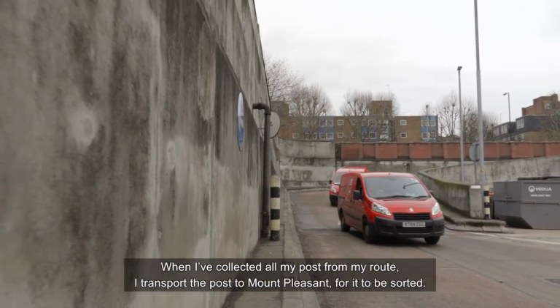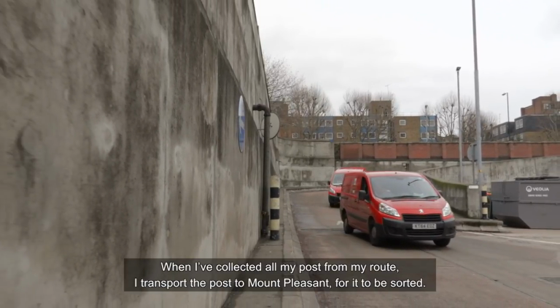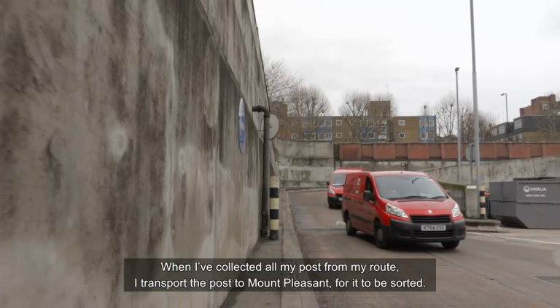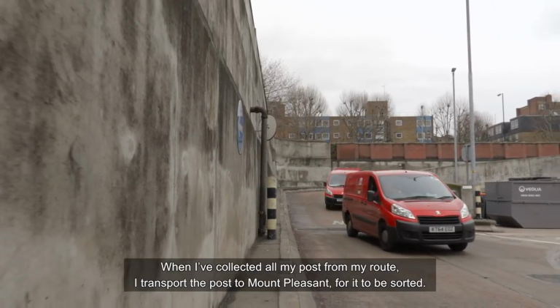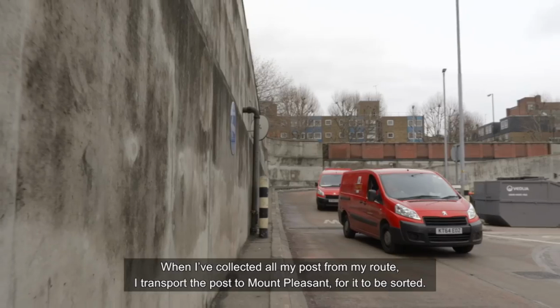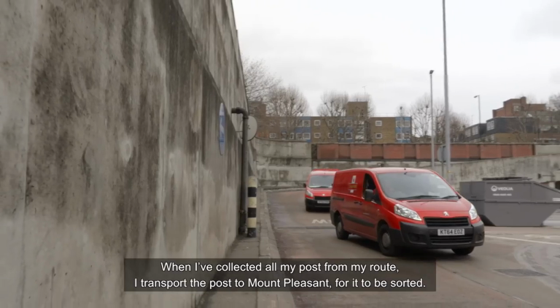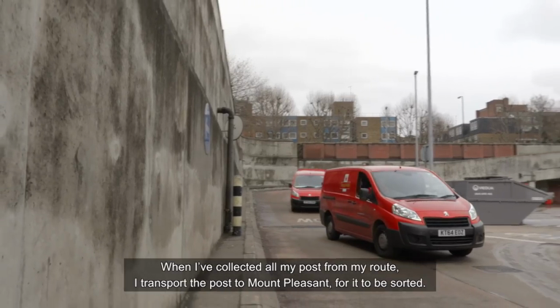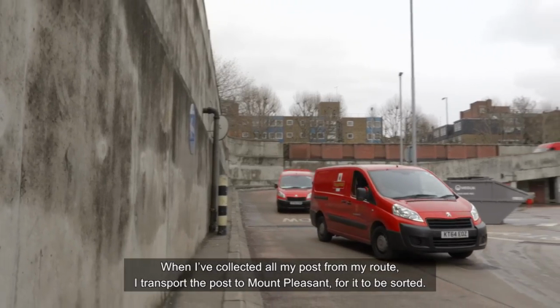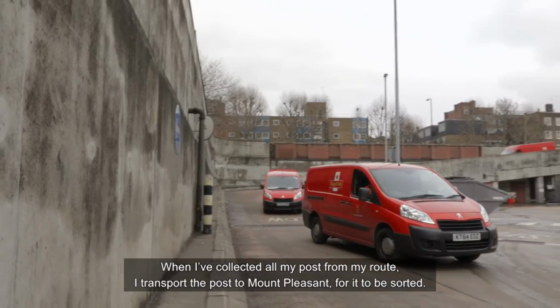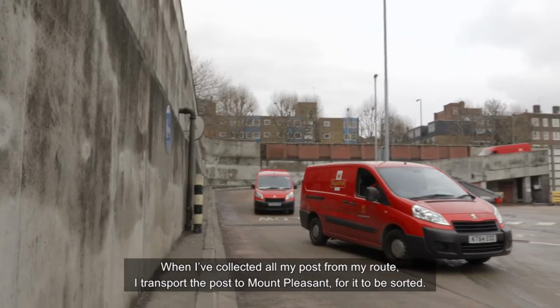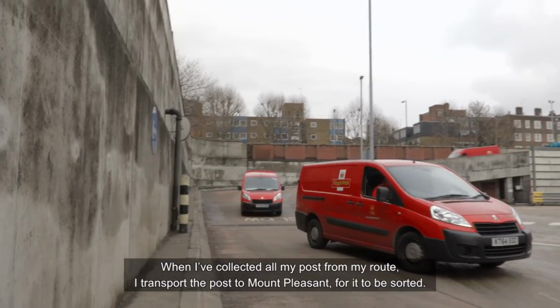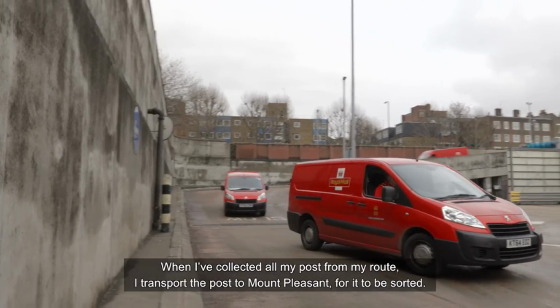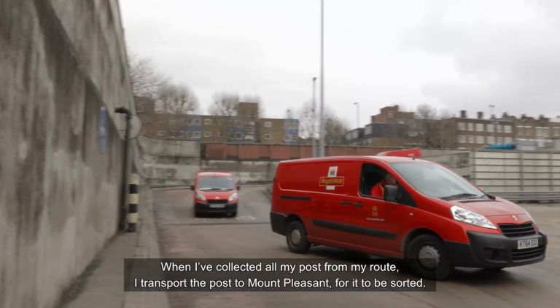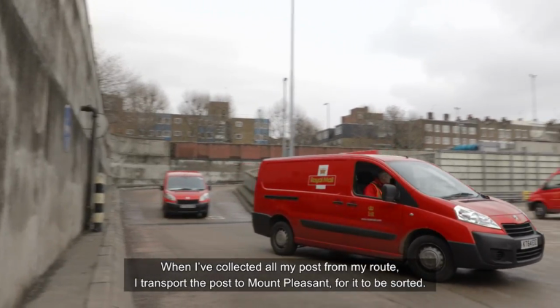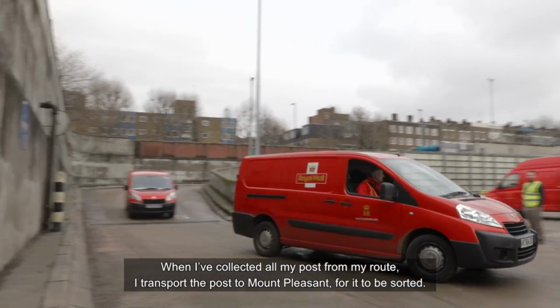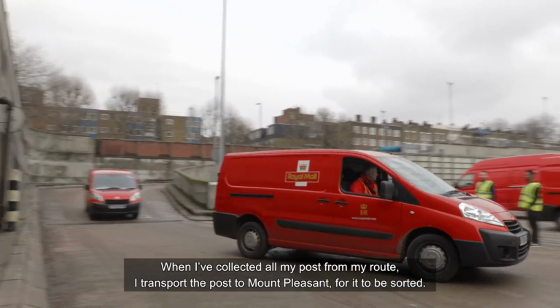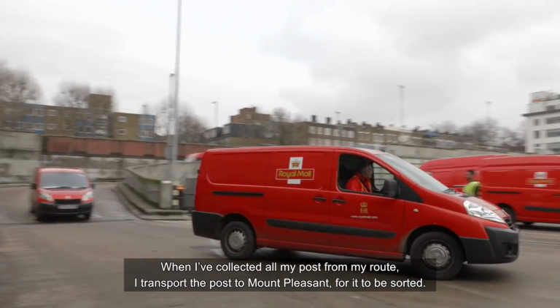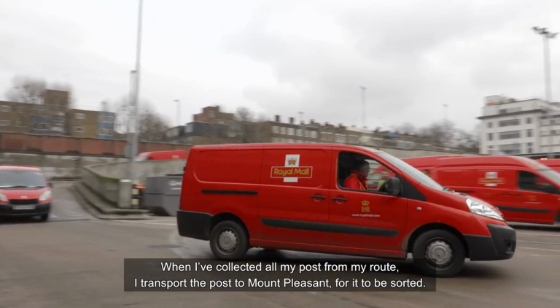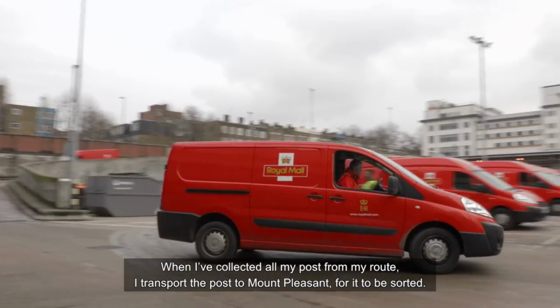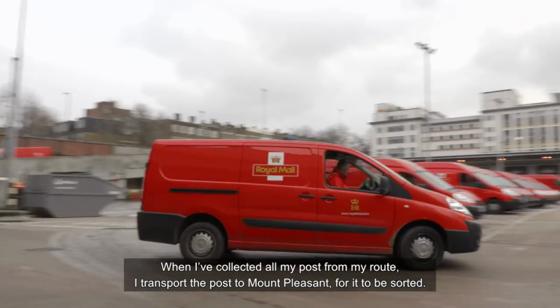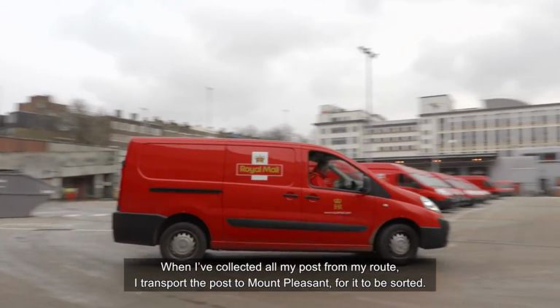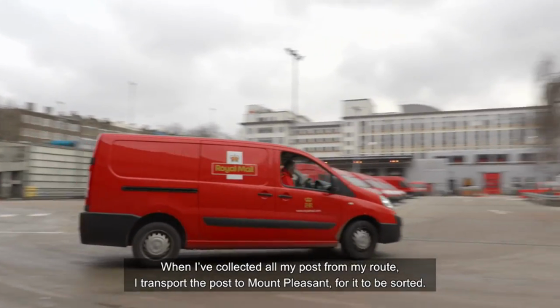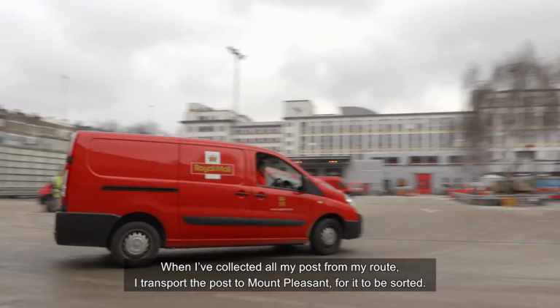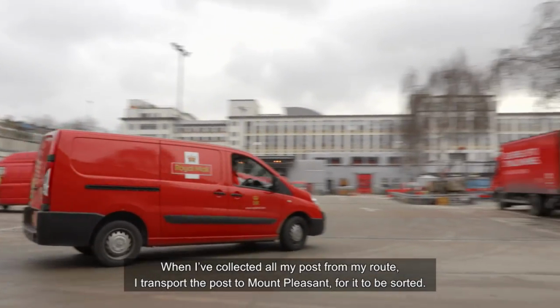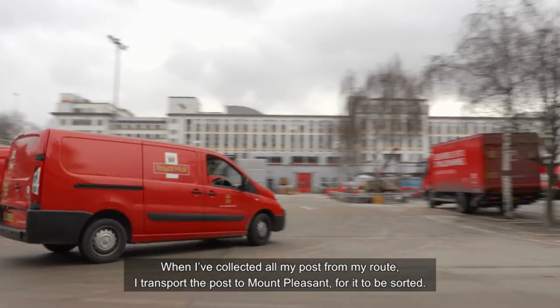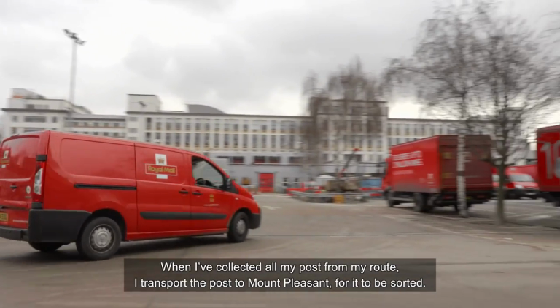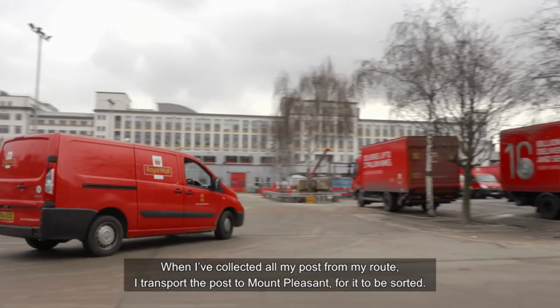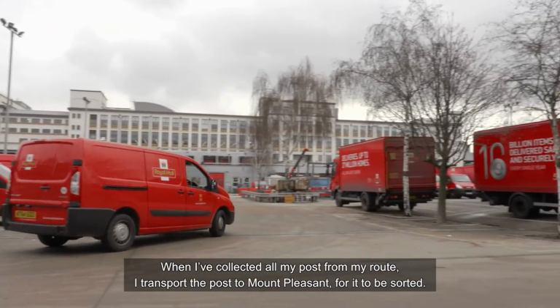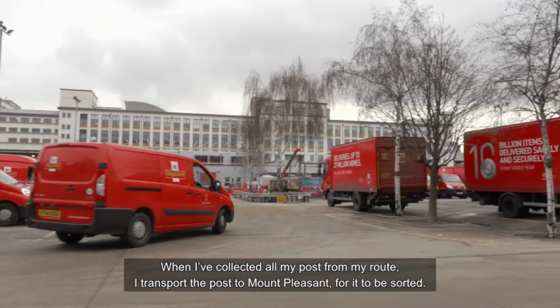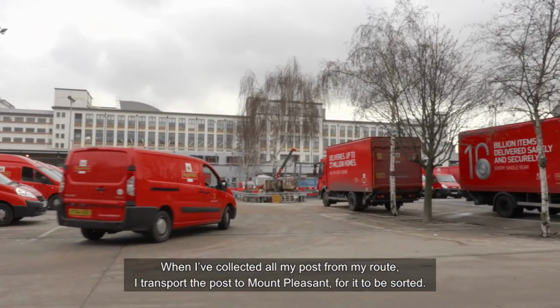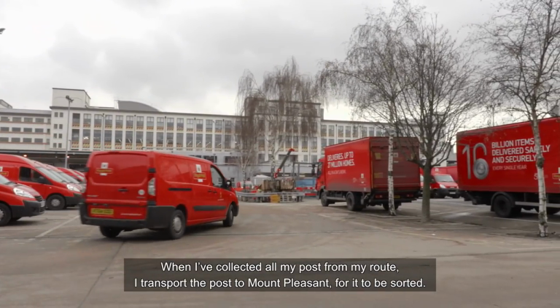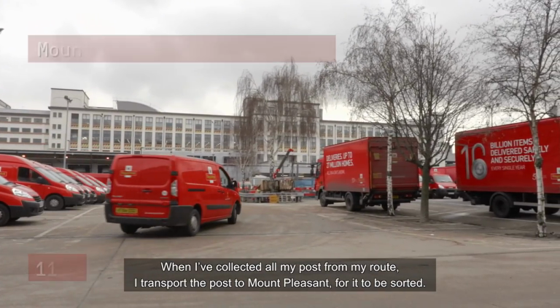When I have collected all my posts from my route, I transport the post to Mount Pleasant for it to be sorted.